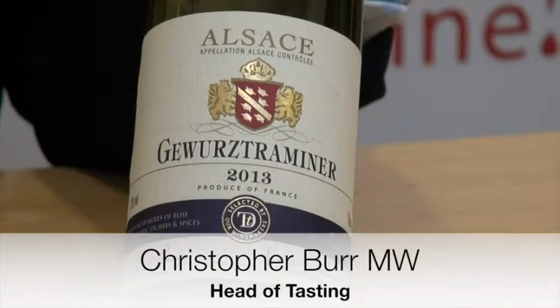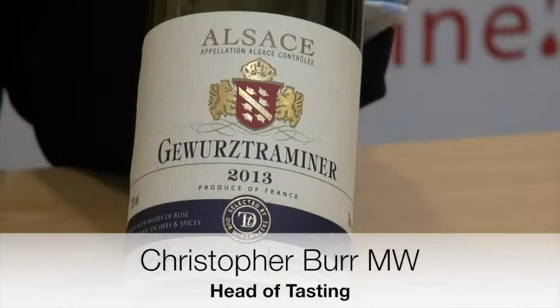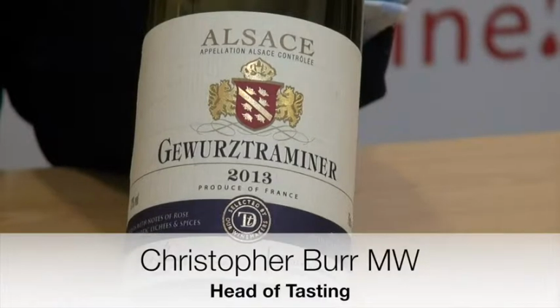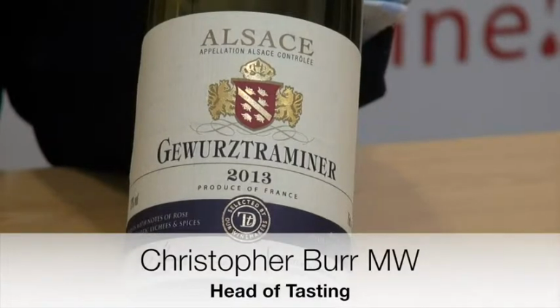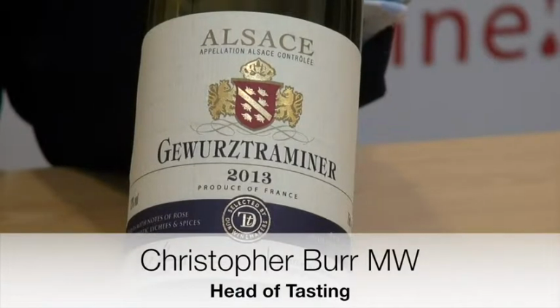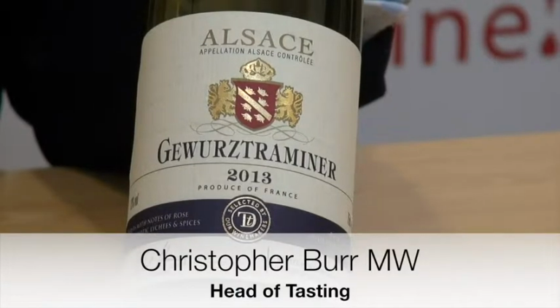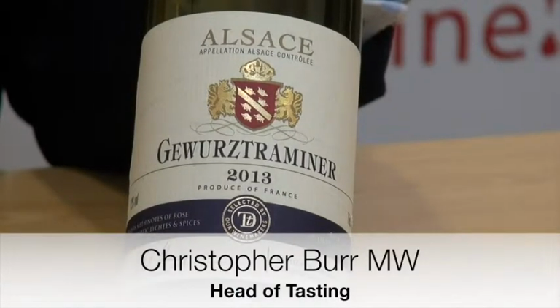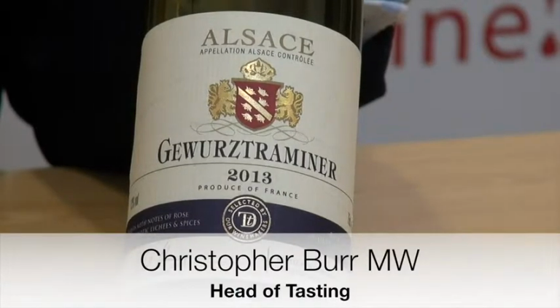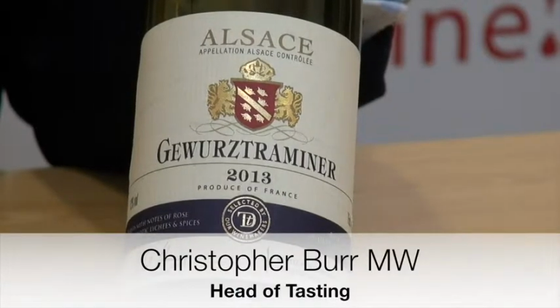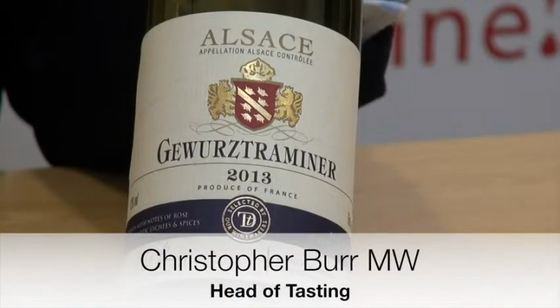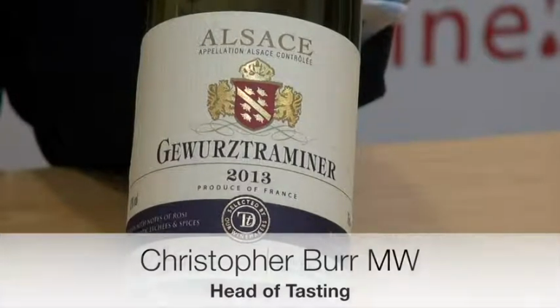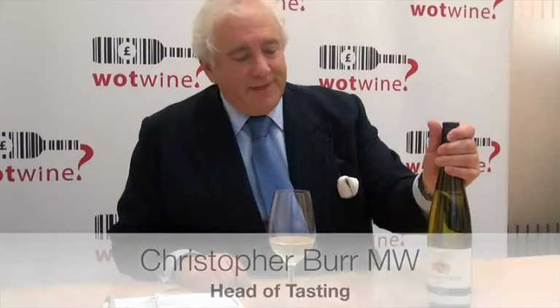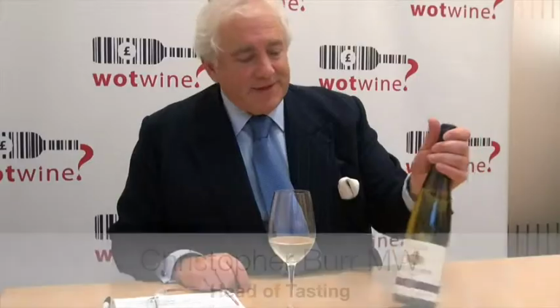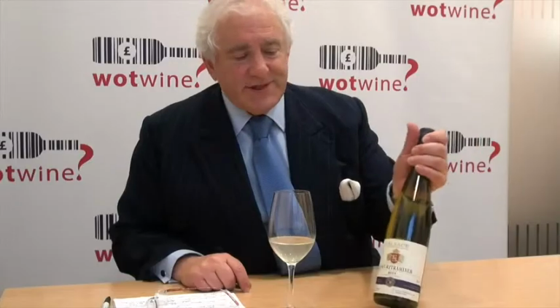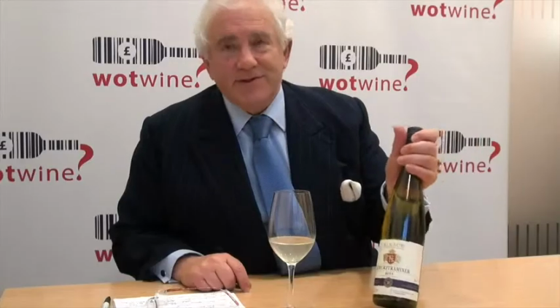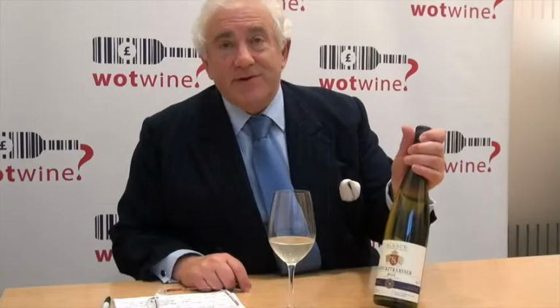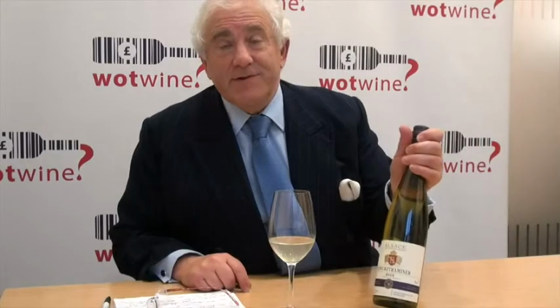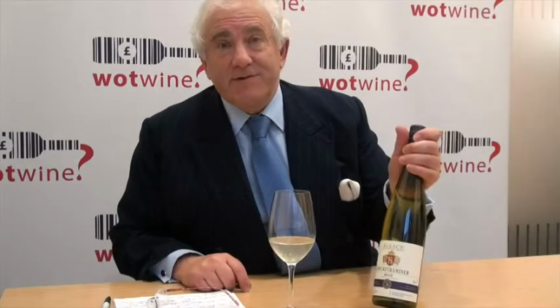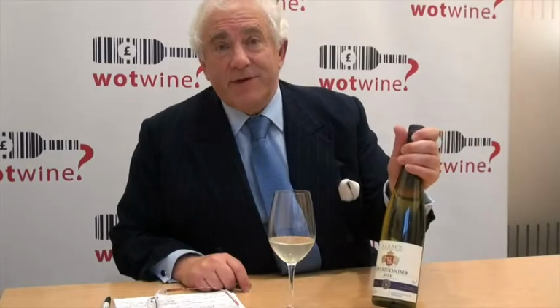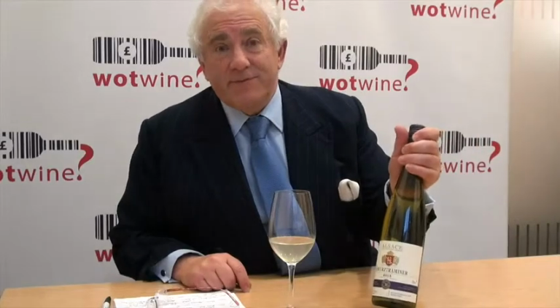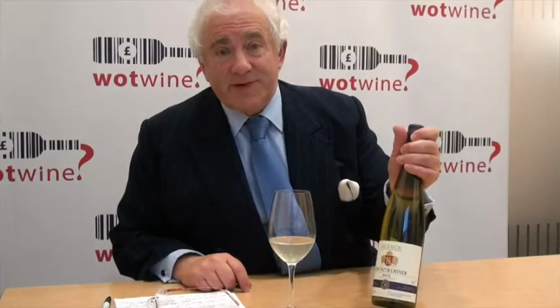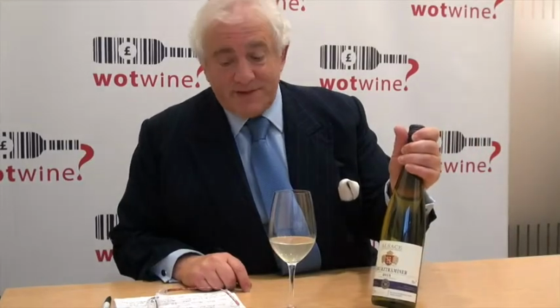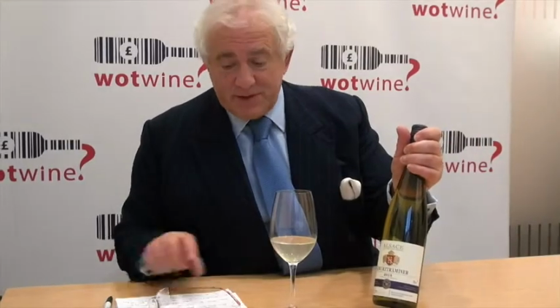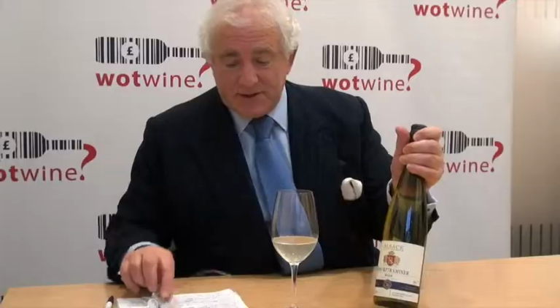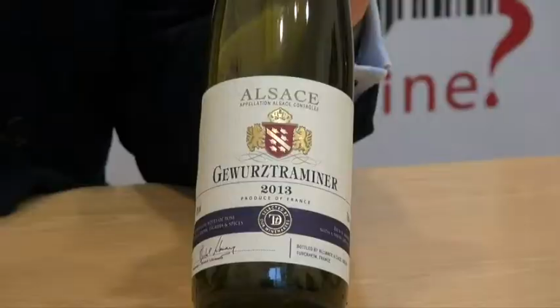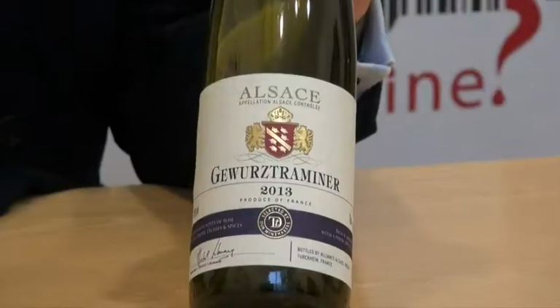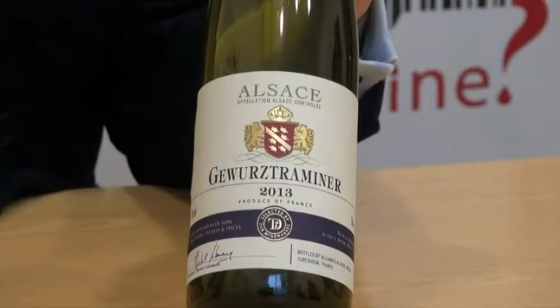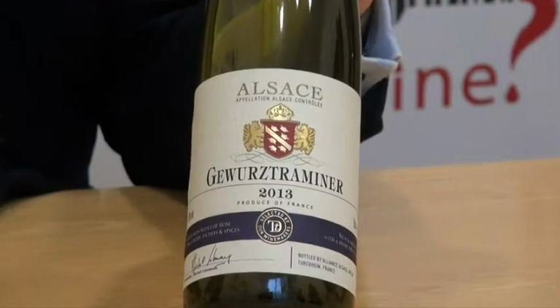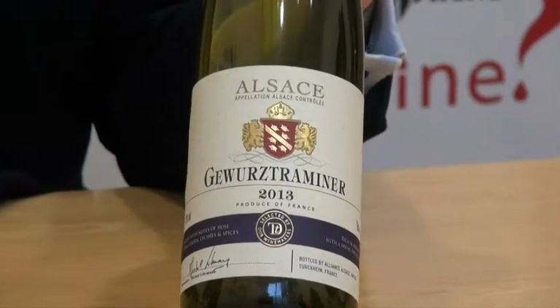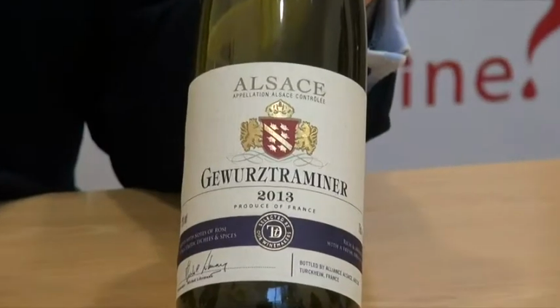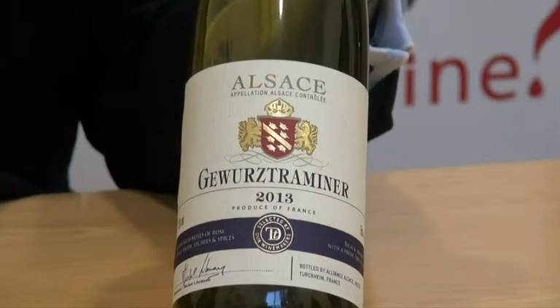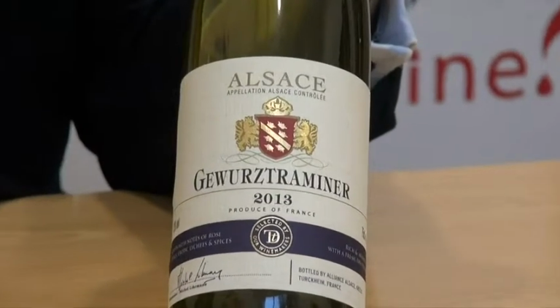Gewurztraminer is a great favourite of mine. This is Taste of Difference Gewurztraminer from Sainsbury's. How would you use this at Christmas?